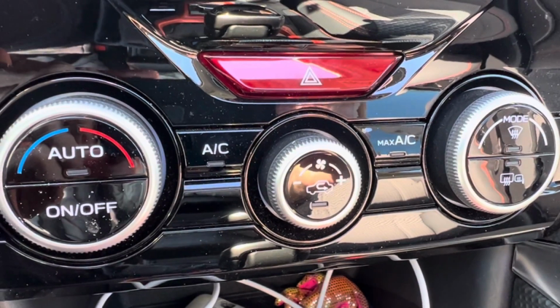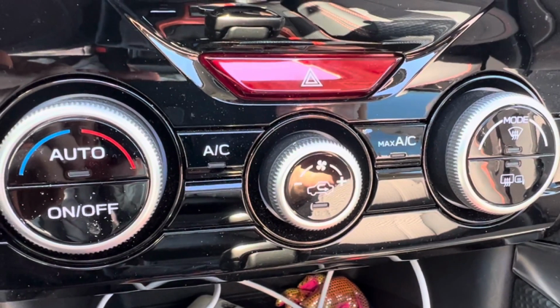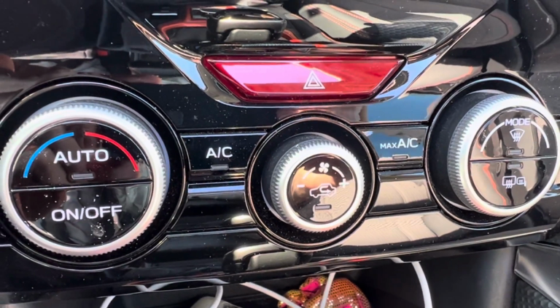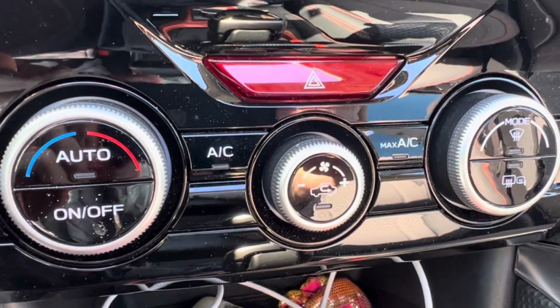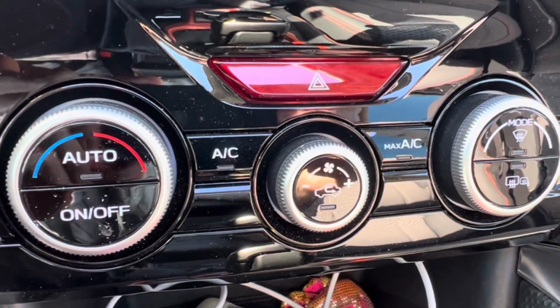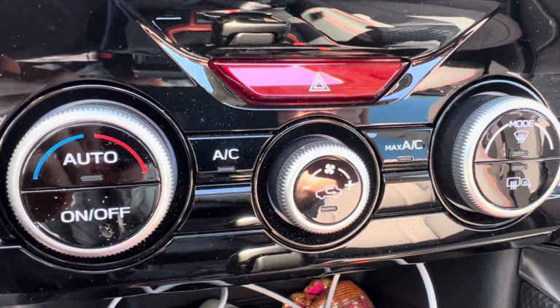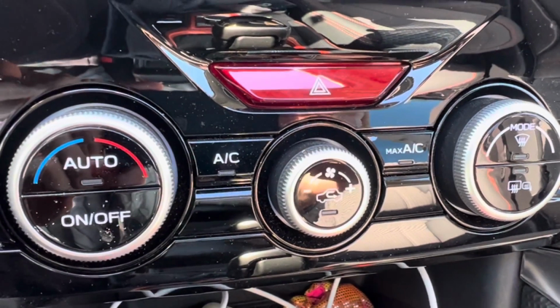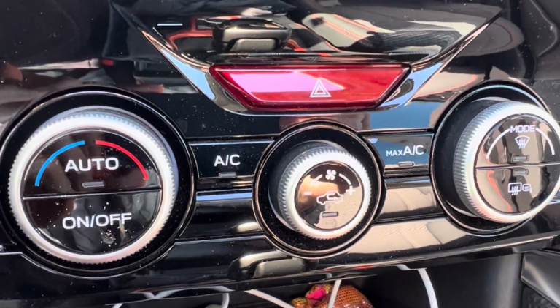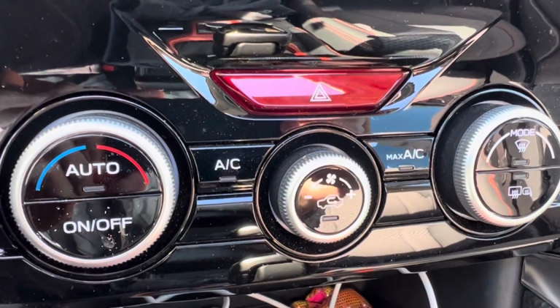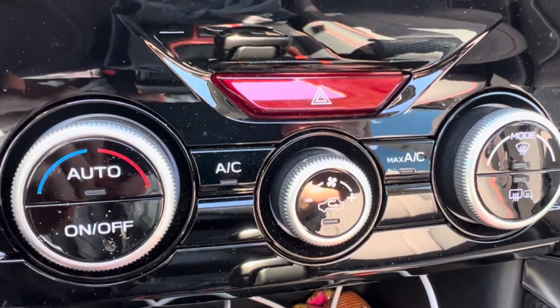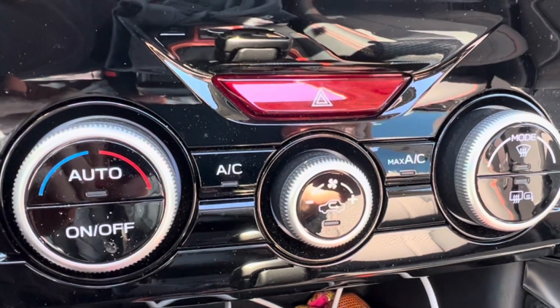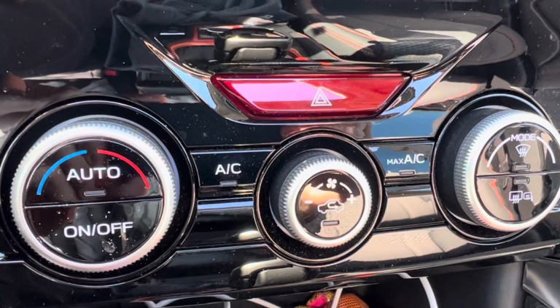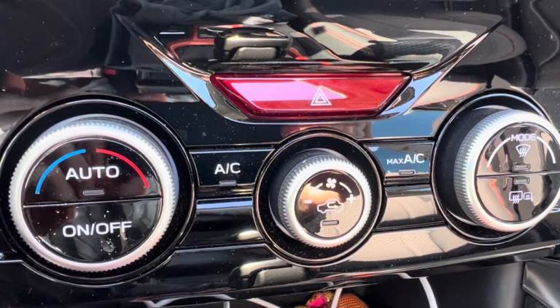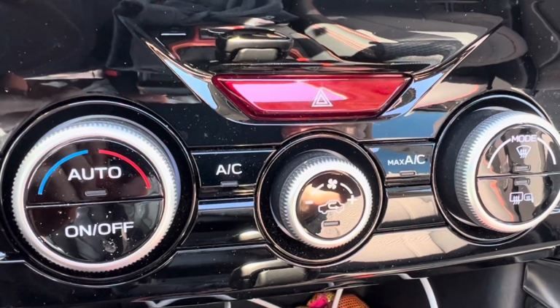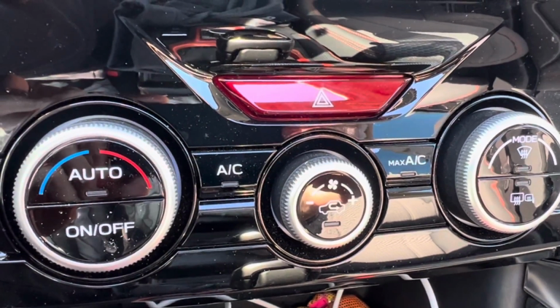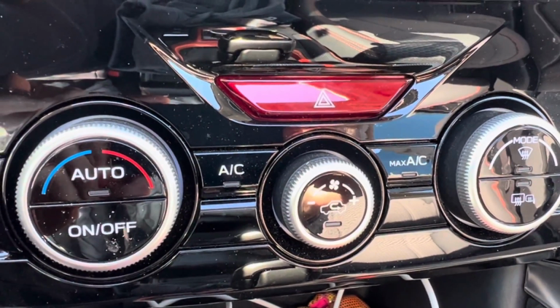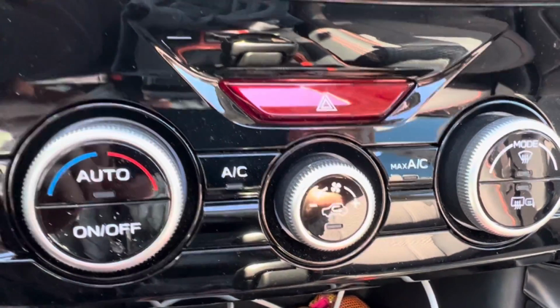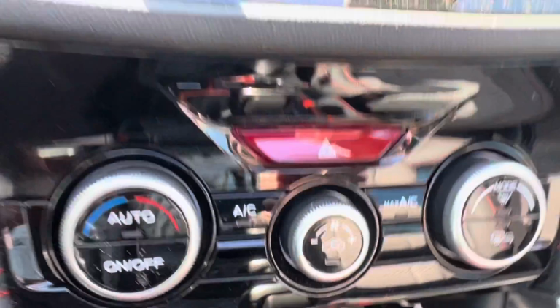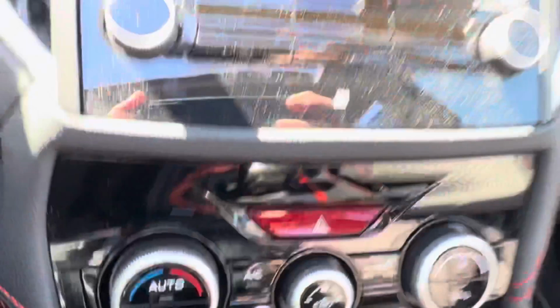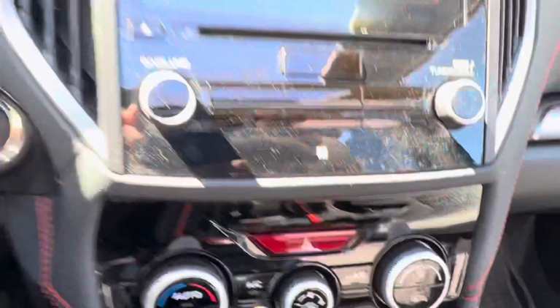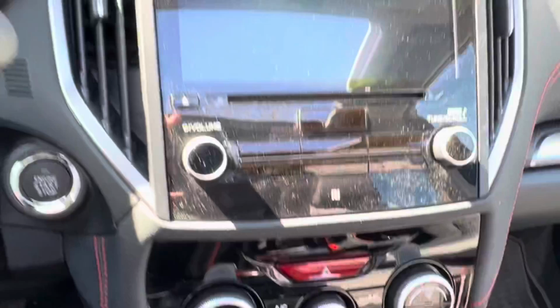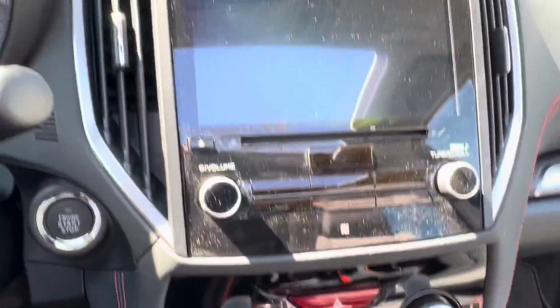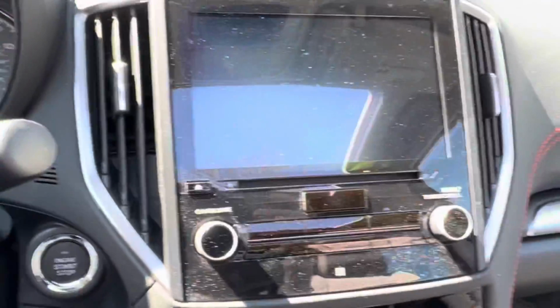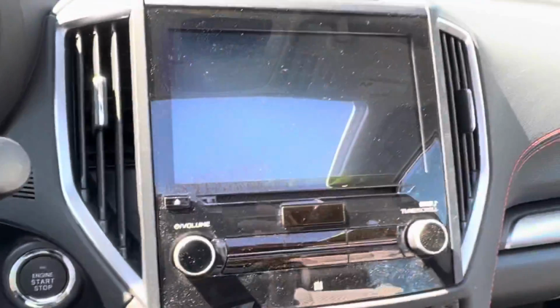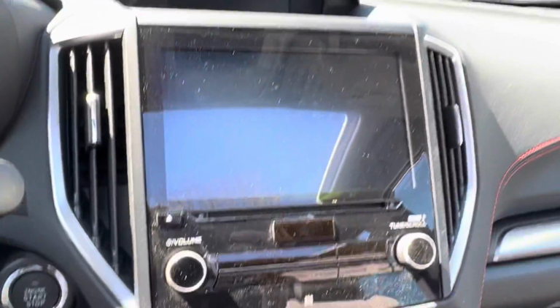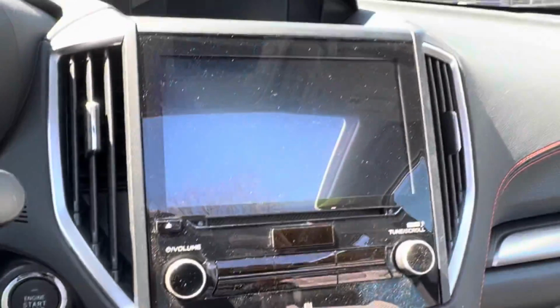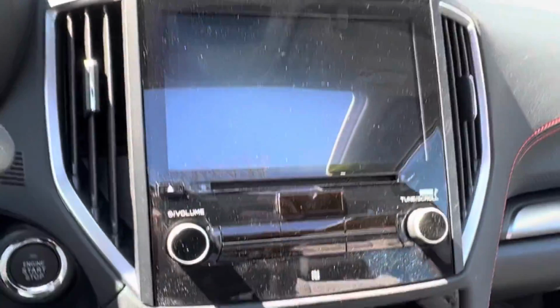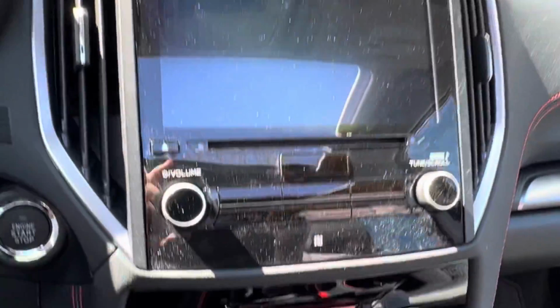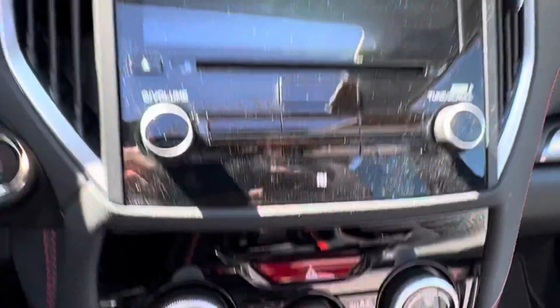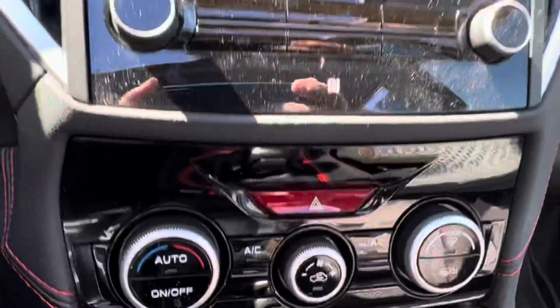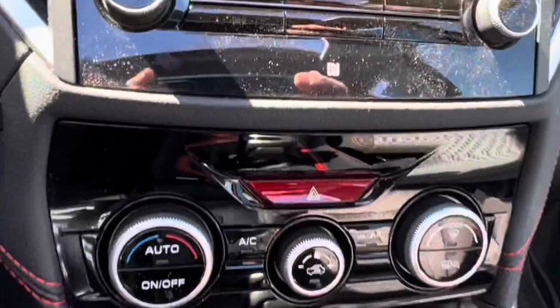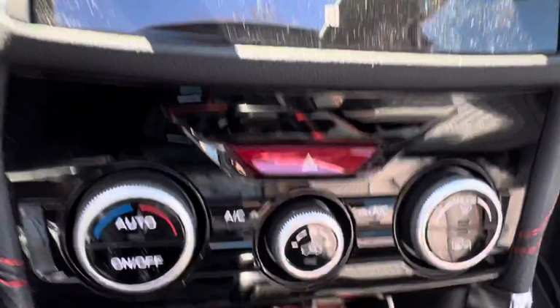Hey, just want to talk for a minute about your temperature controls, which are right in the middle, right below the big screen.